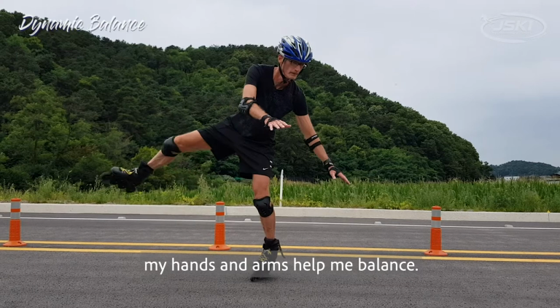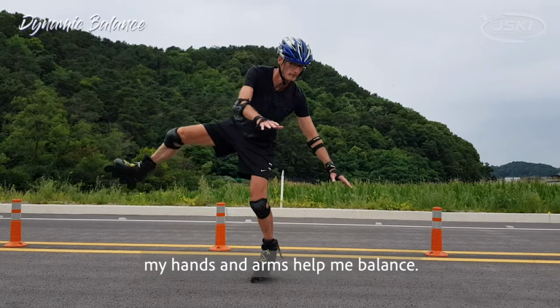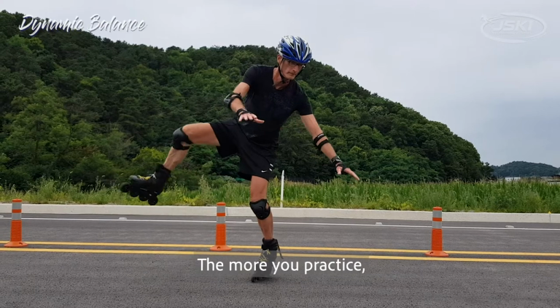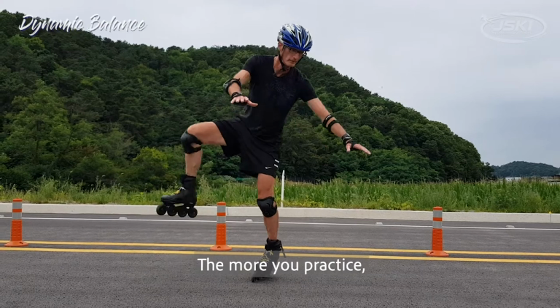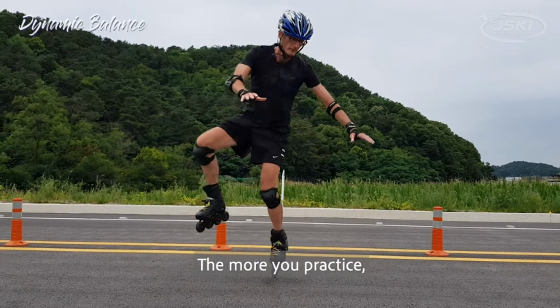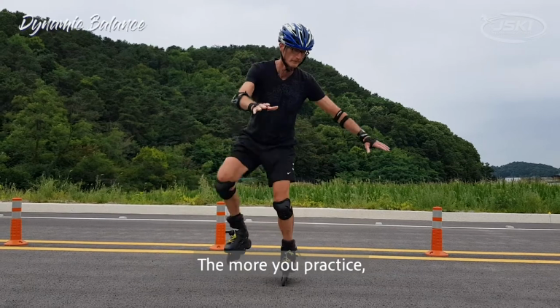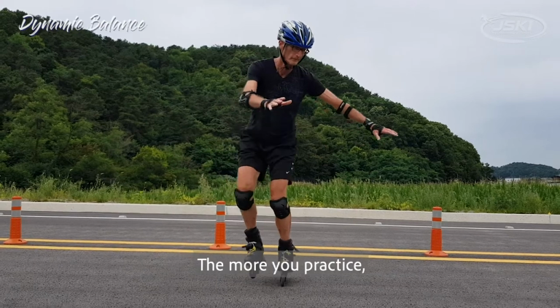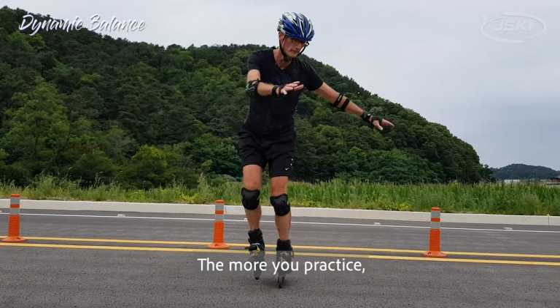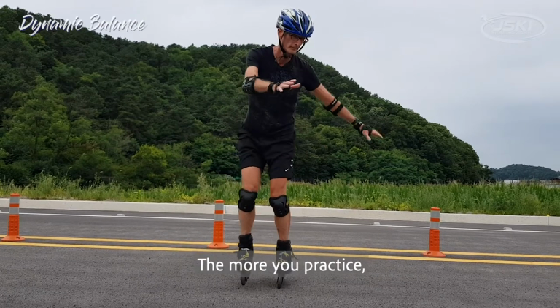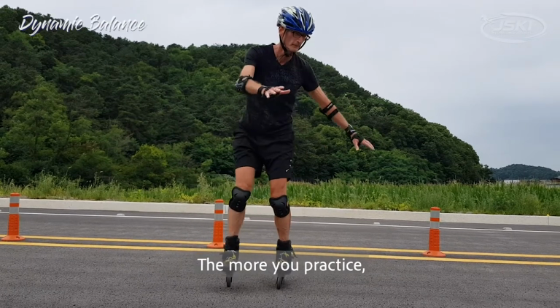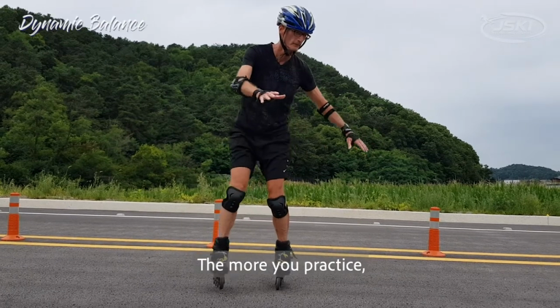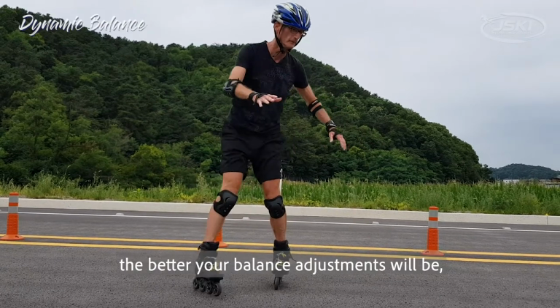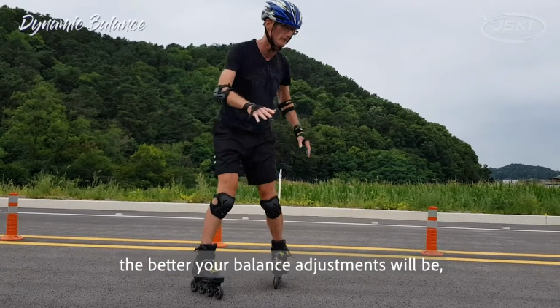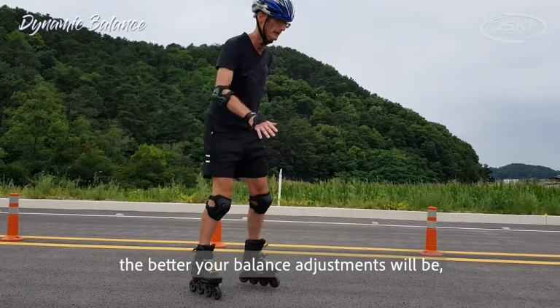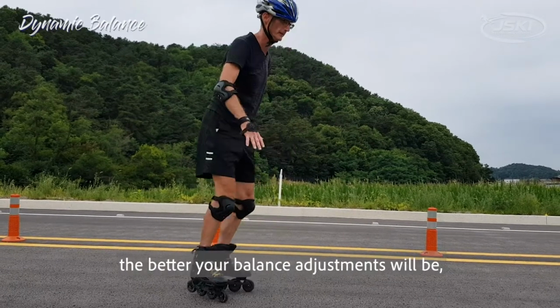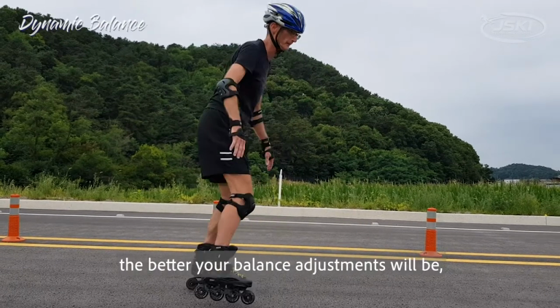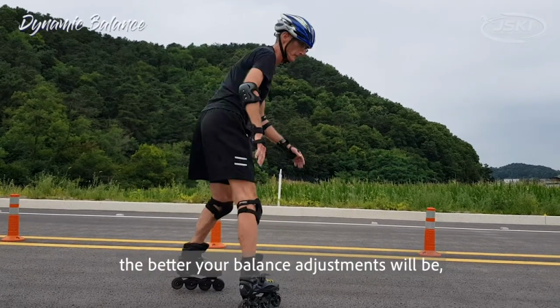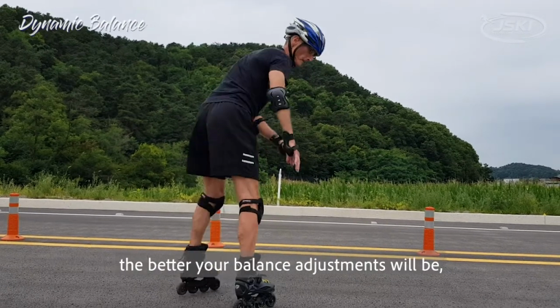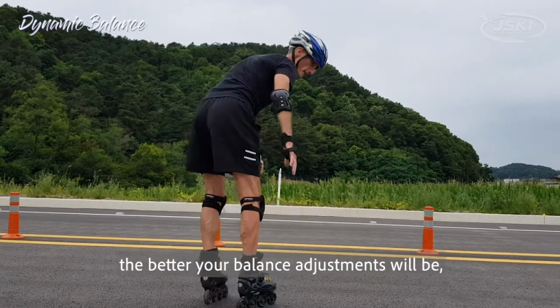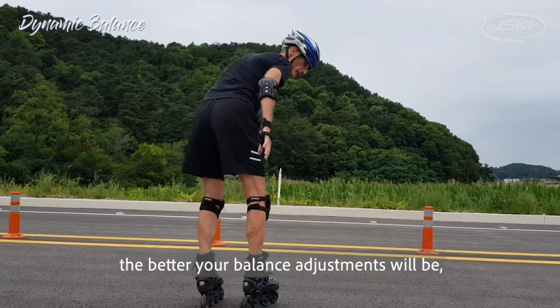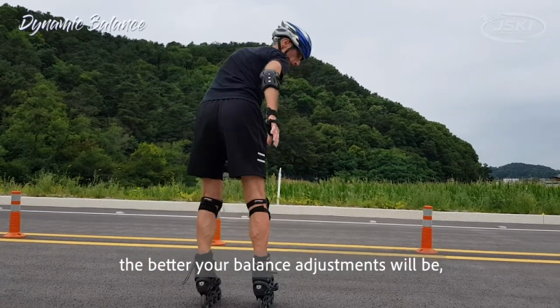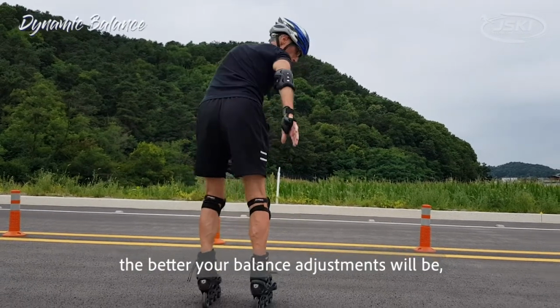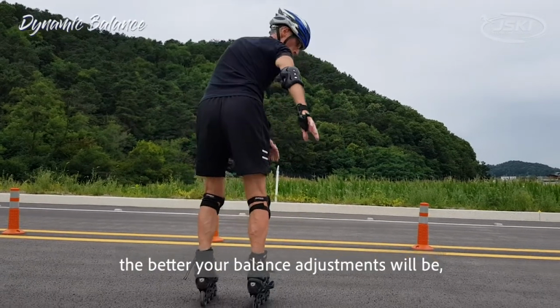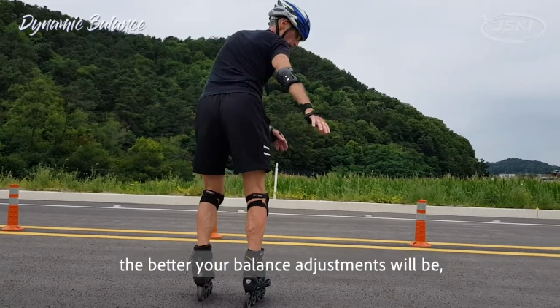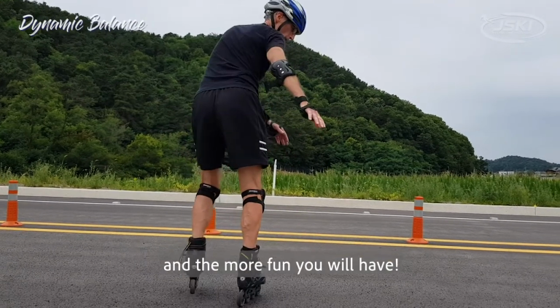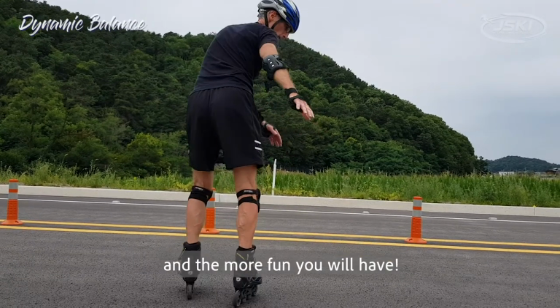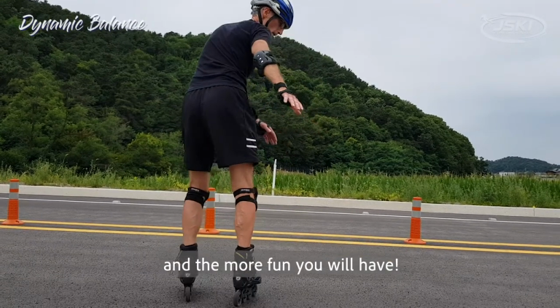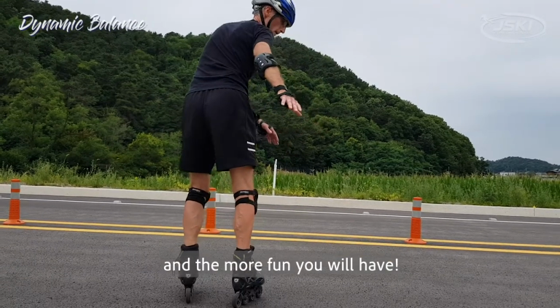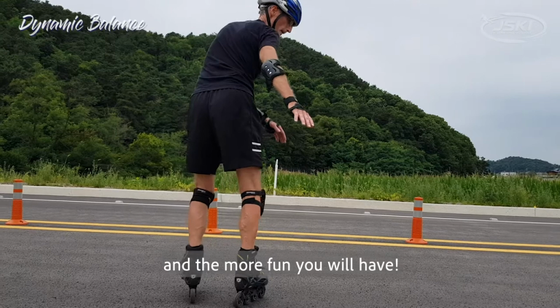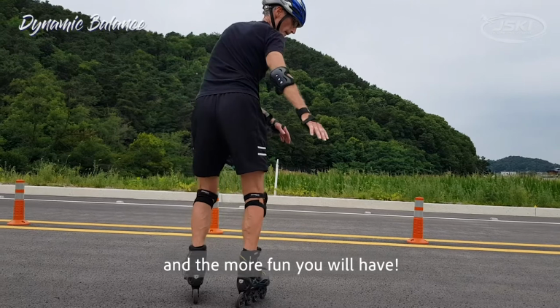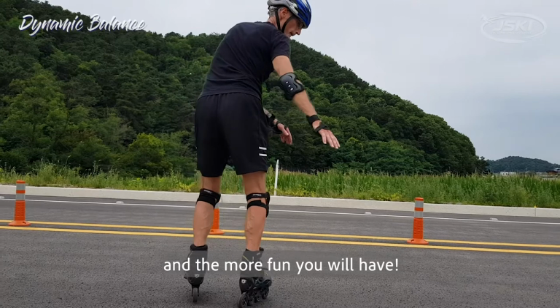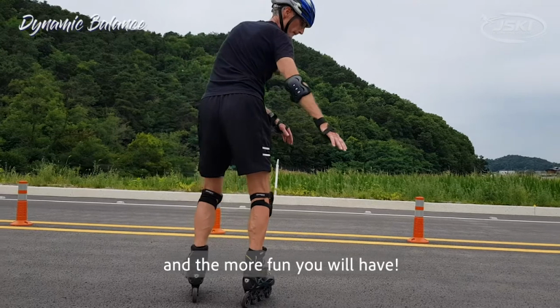The more you practice, the better your balance adjustments will be and the more fun you'll have.